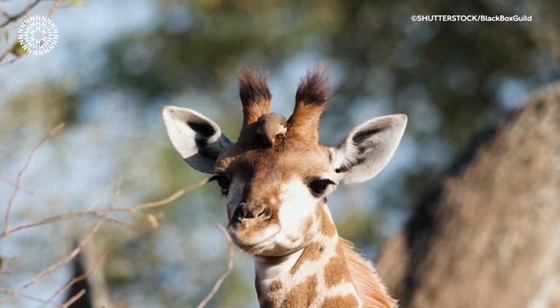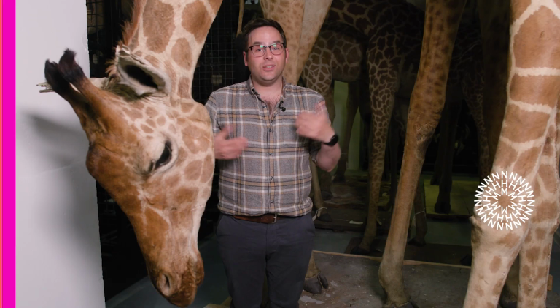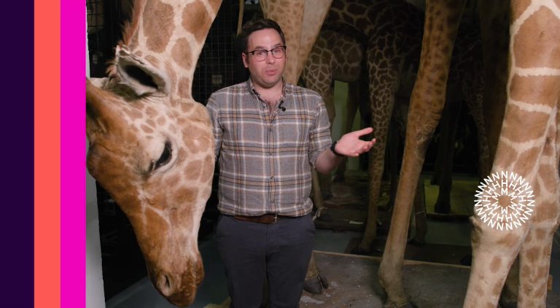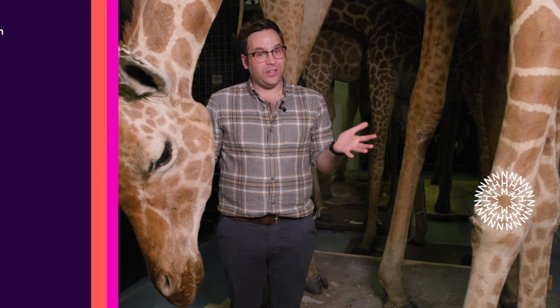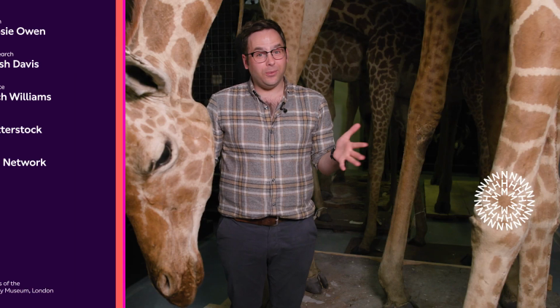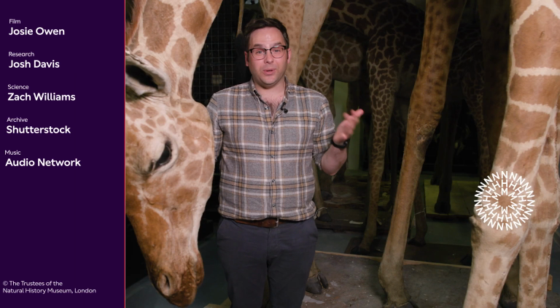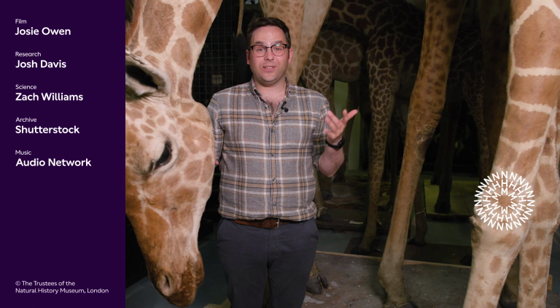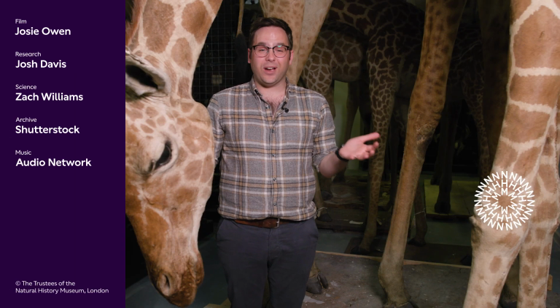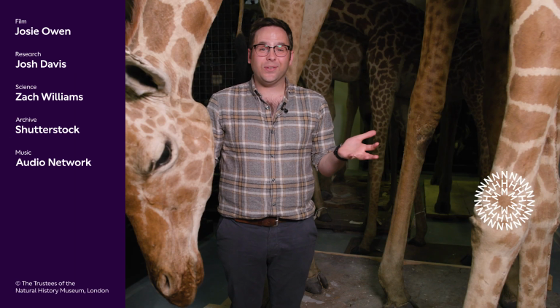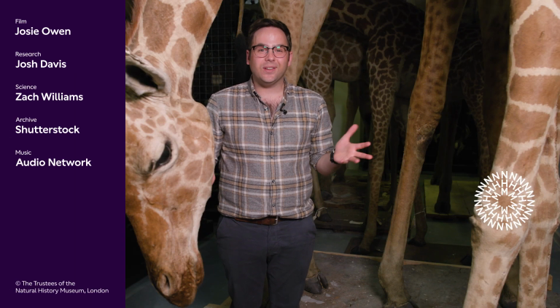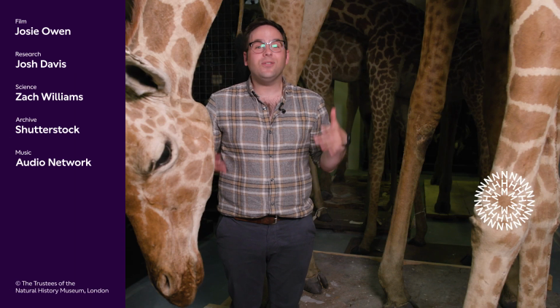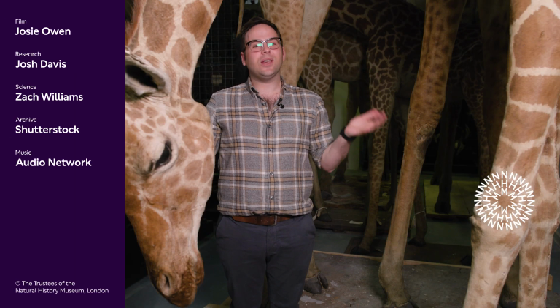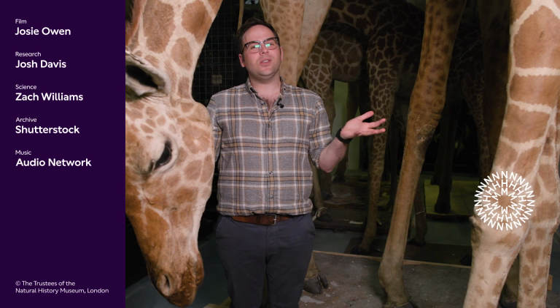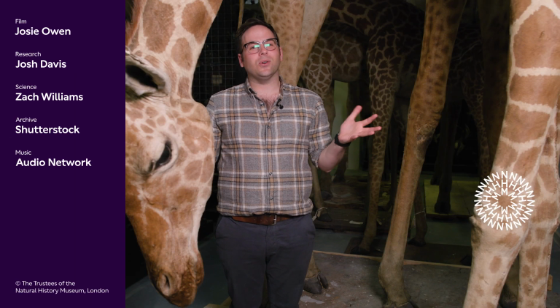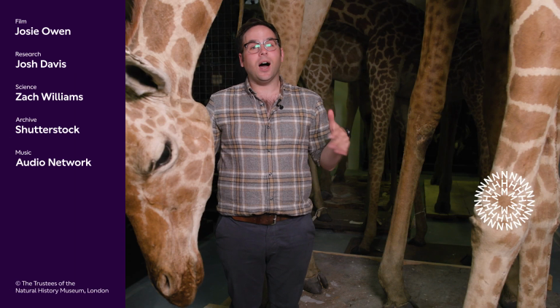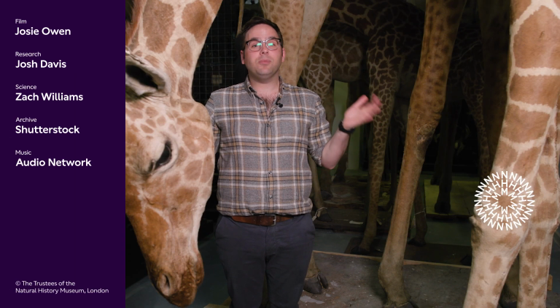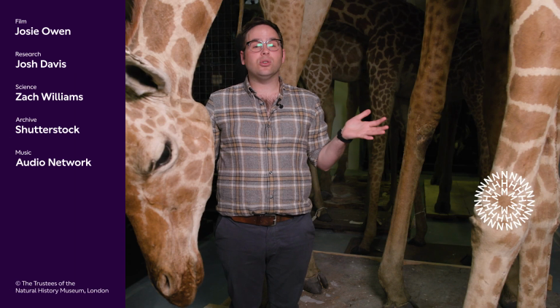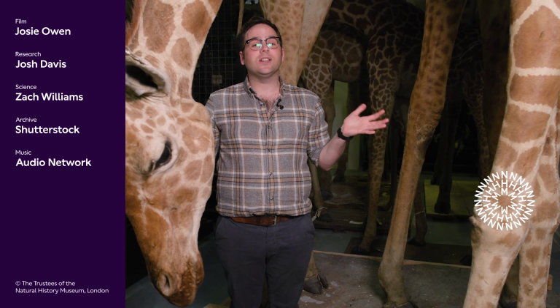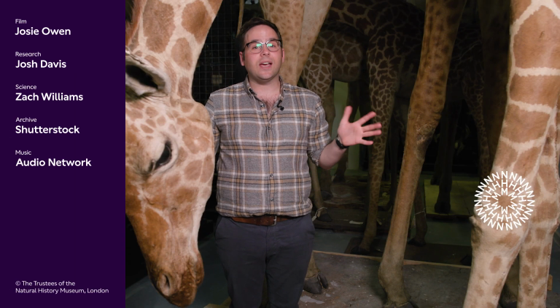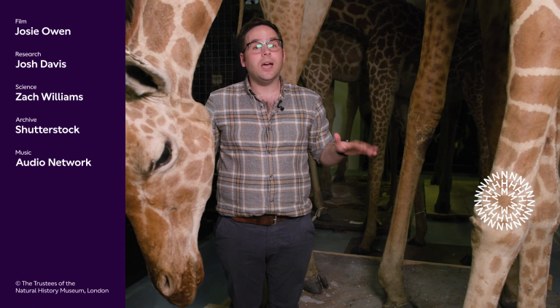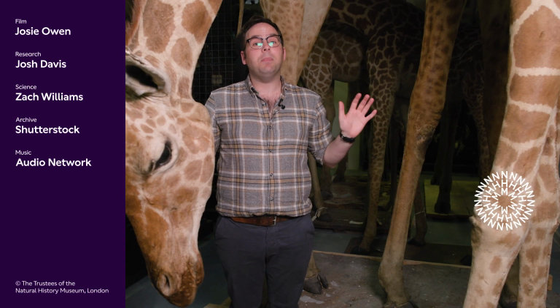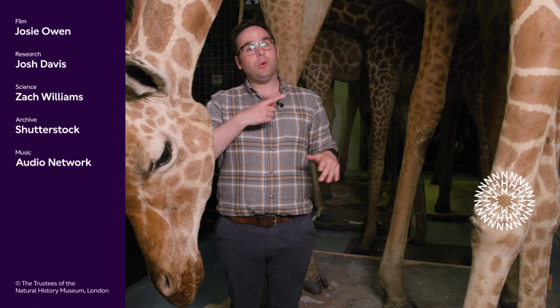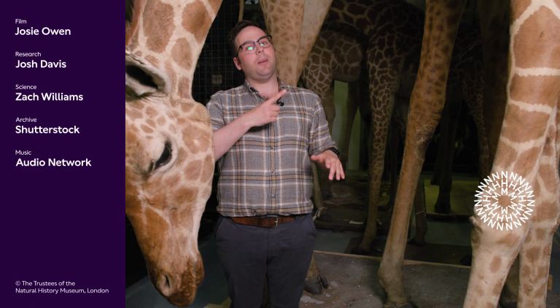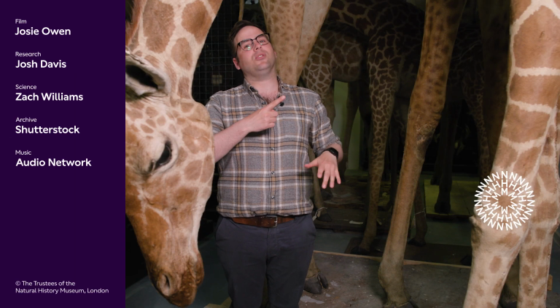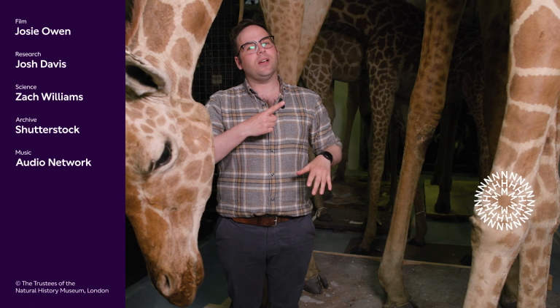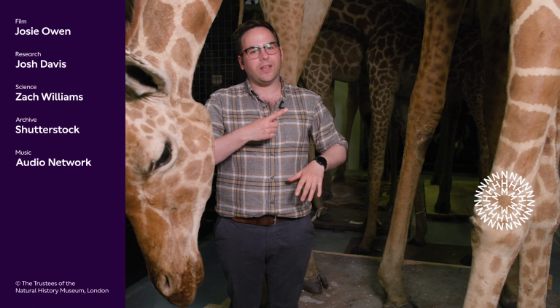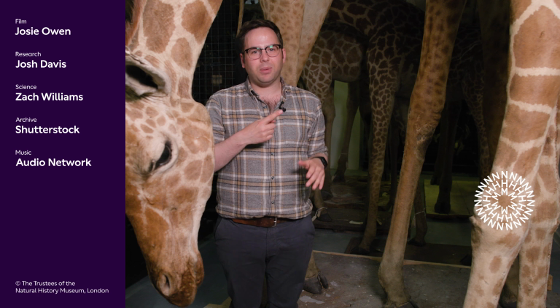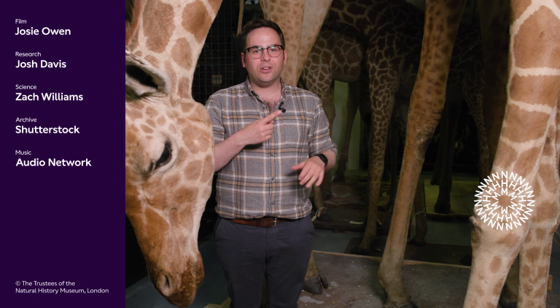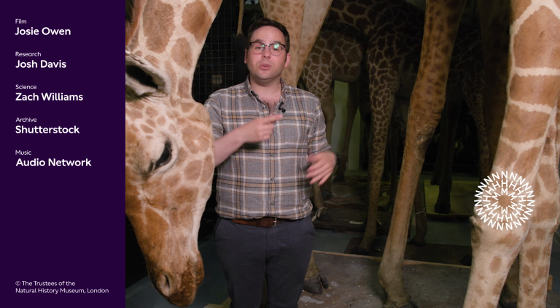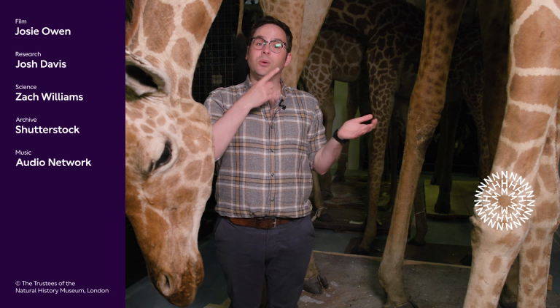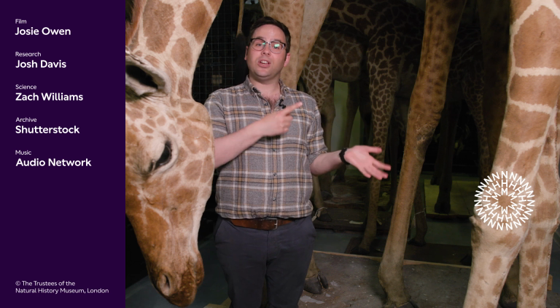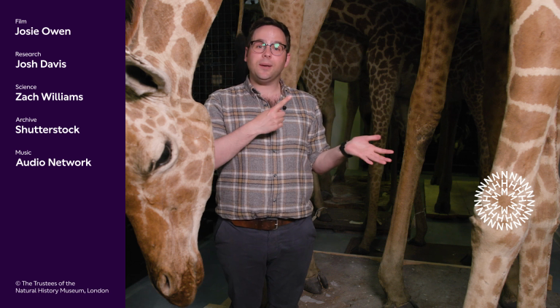Can you spot the difference between these giraffes? If you liked what you saw, I've been talking to Zach a bit more about giraffes and their biology, which you can watch here.